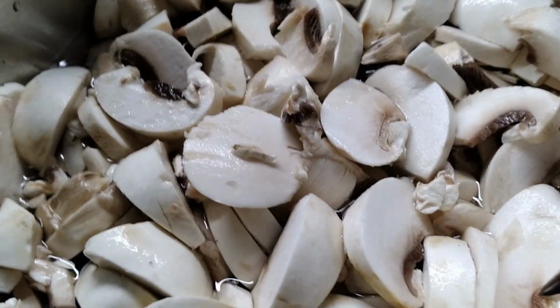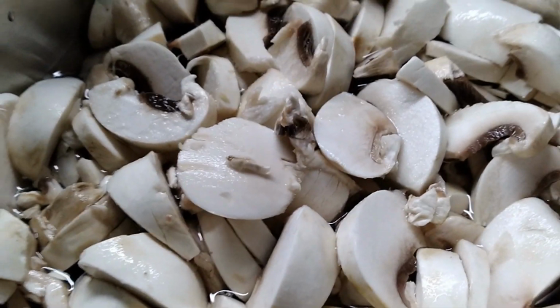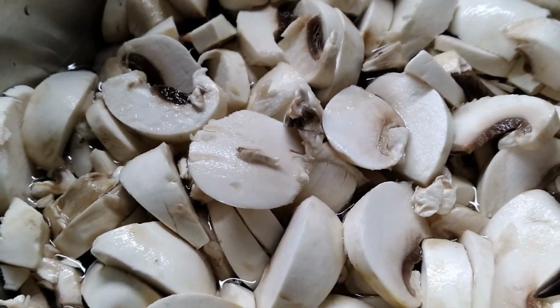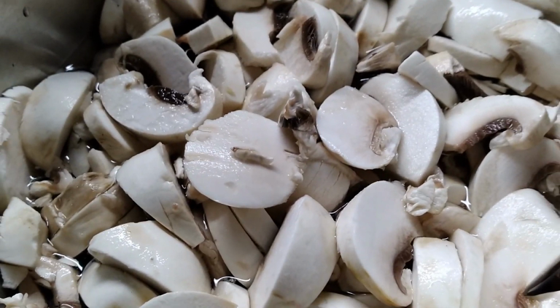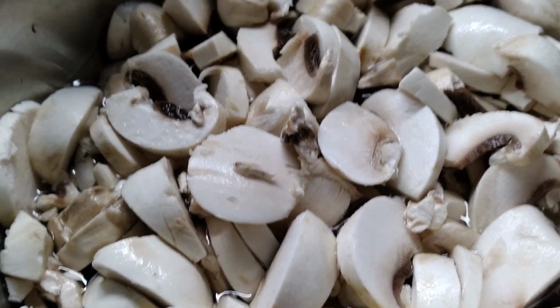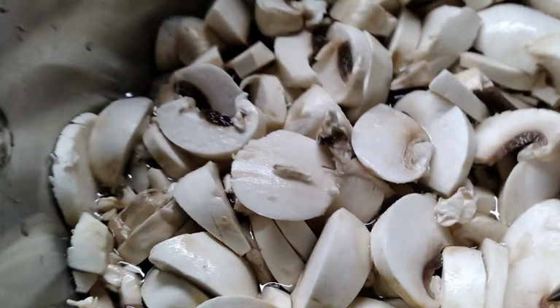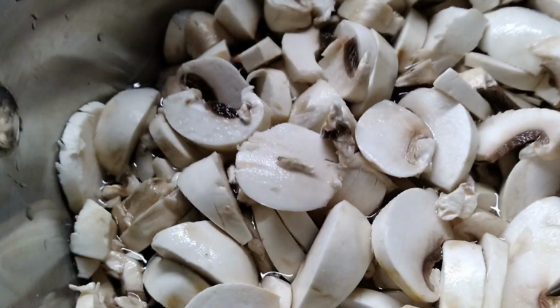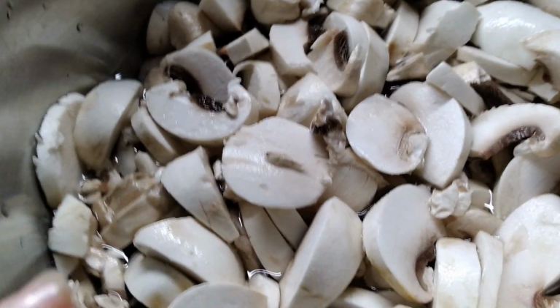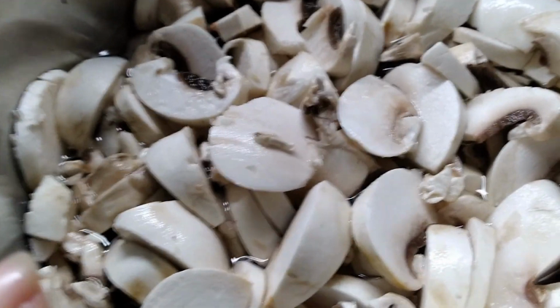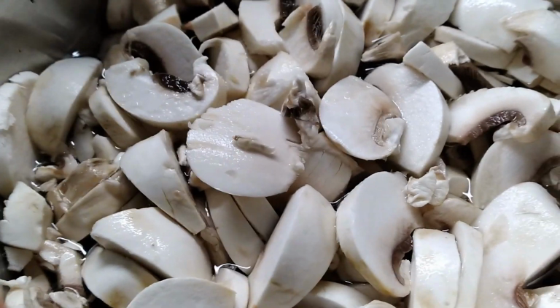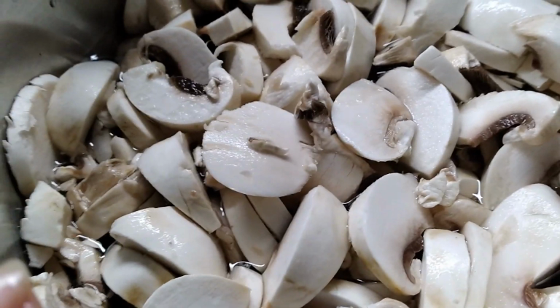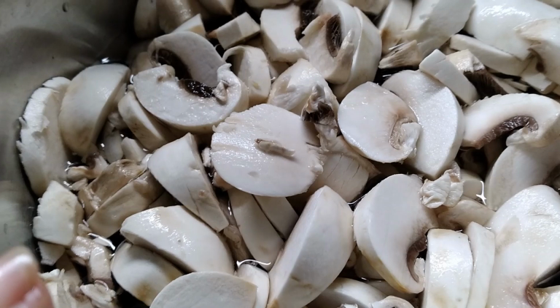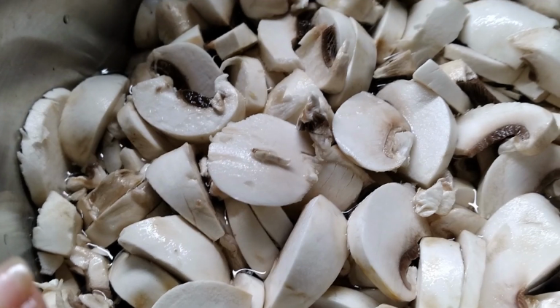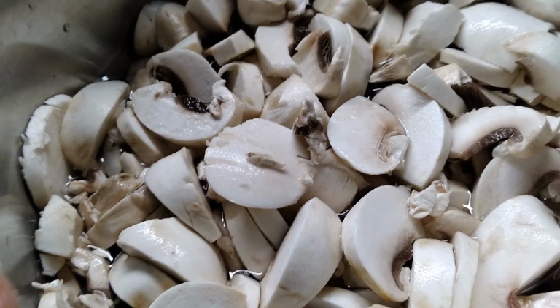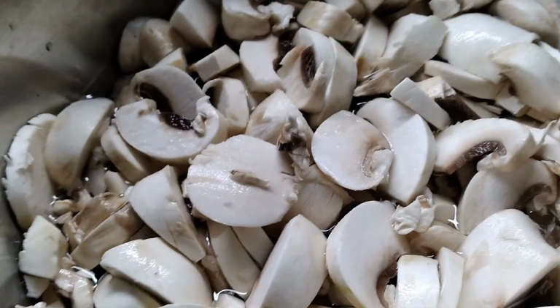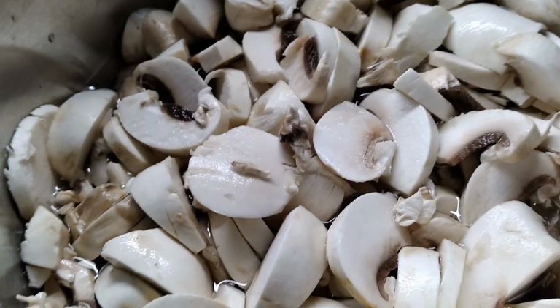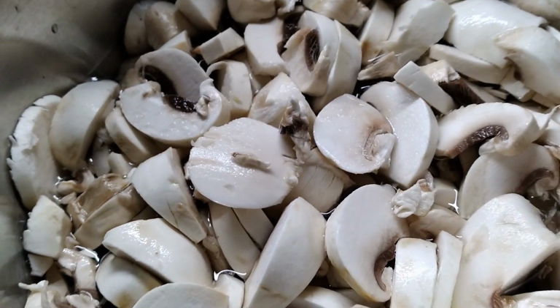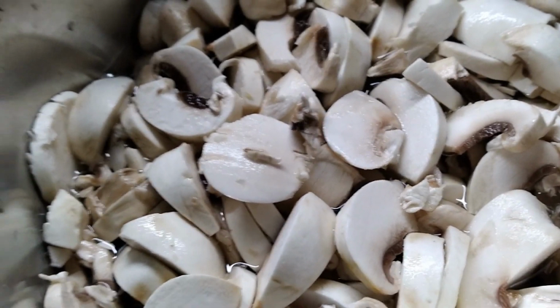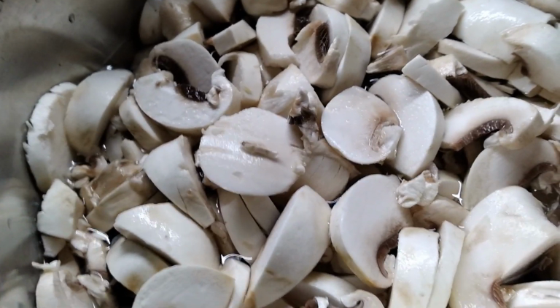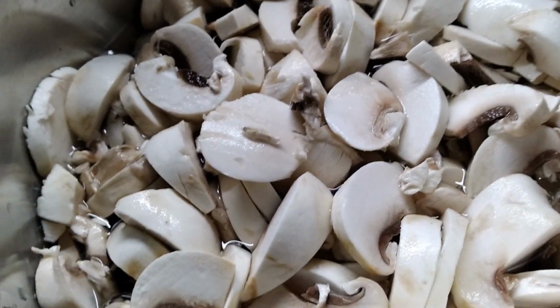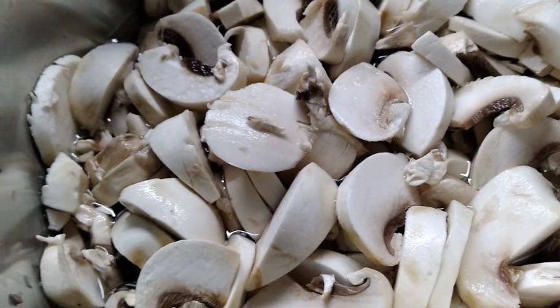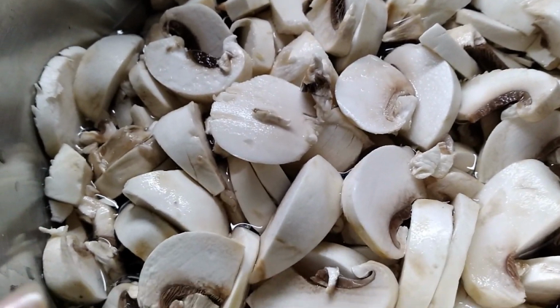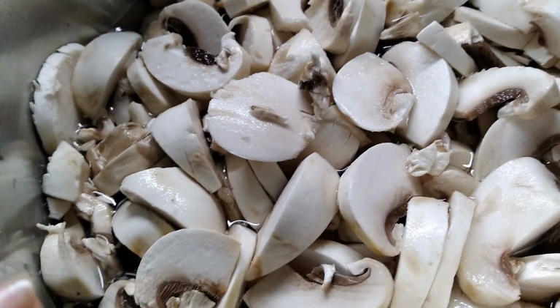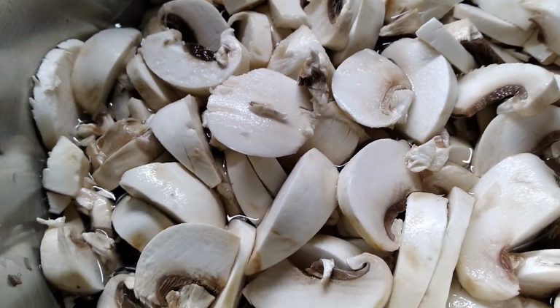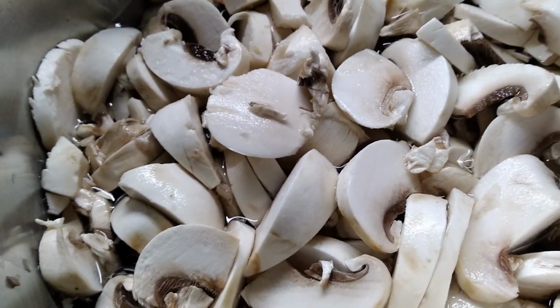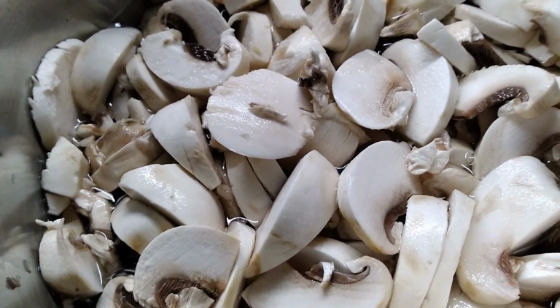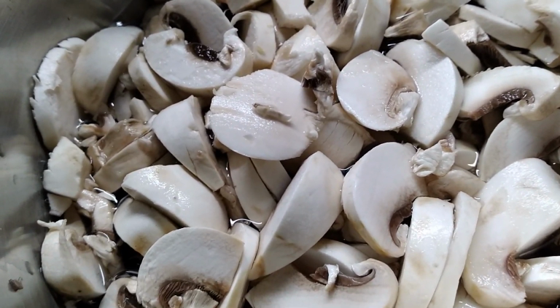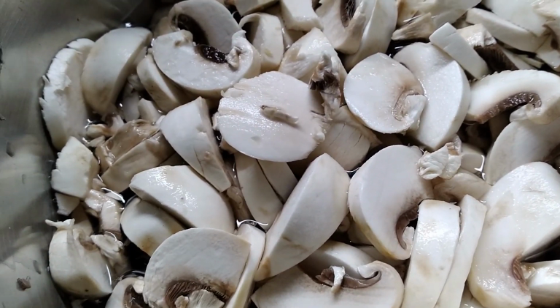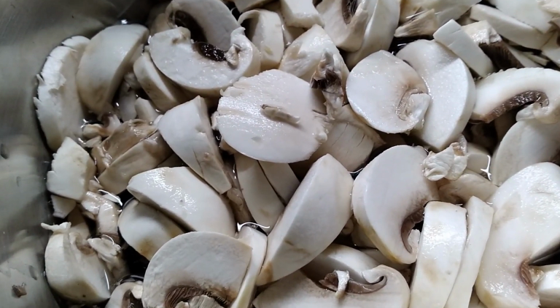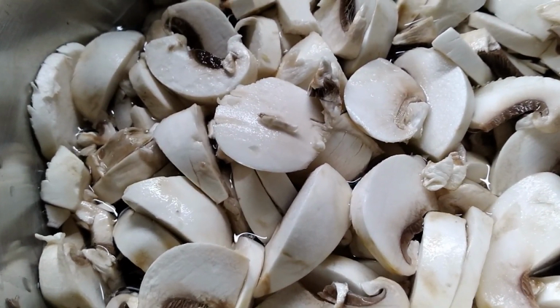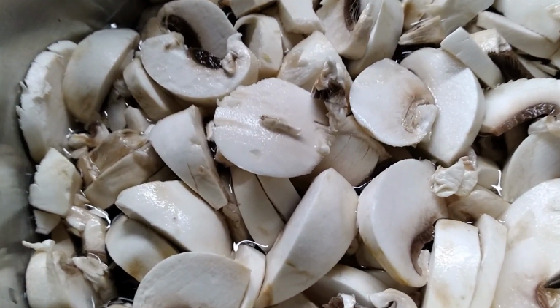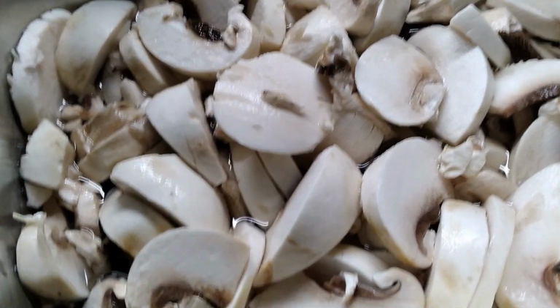So I'm going to wait for these to boil. We have to have them boil for 5 minutes.